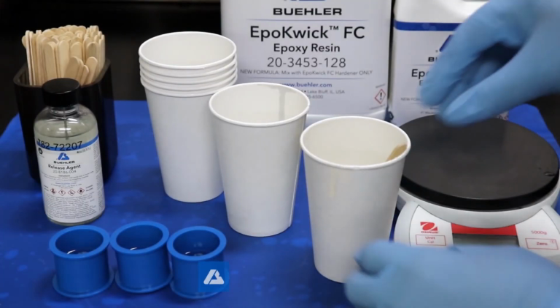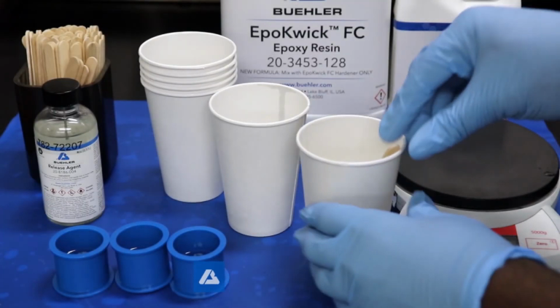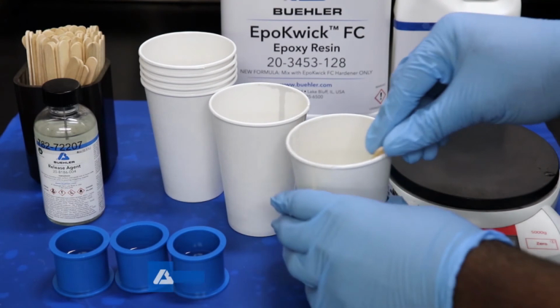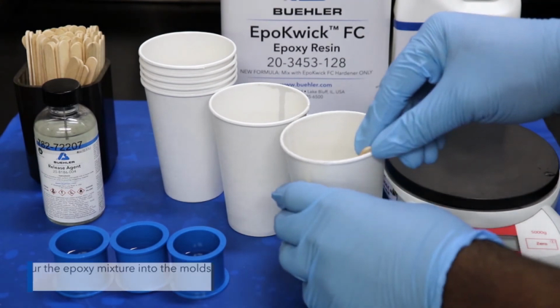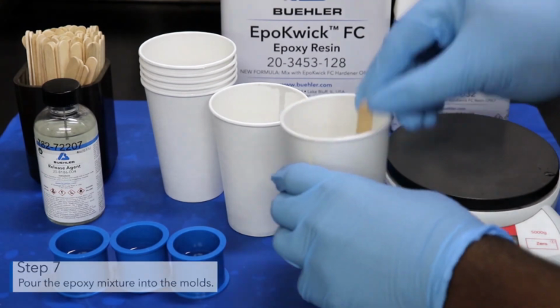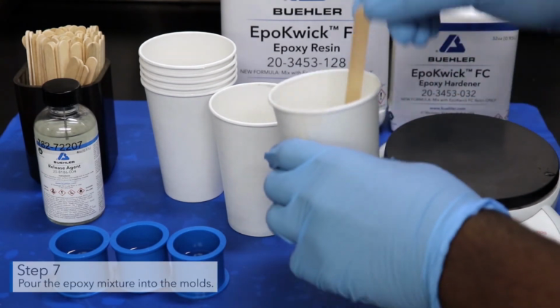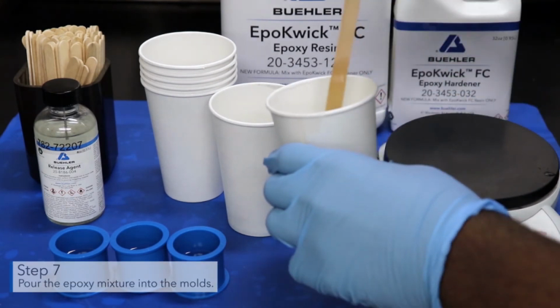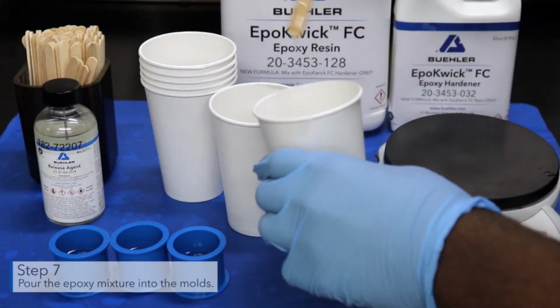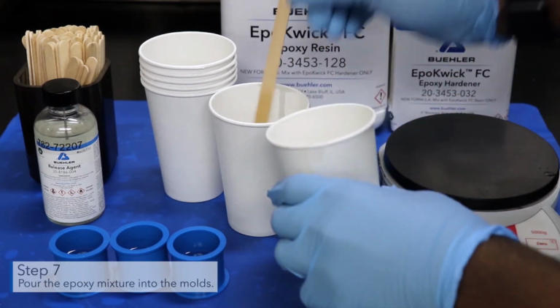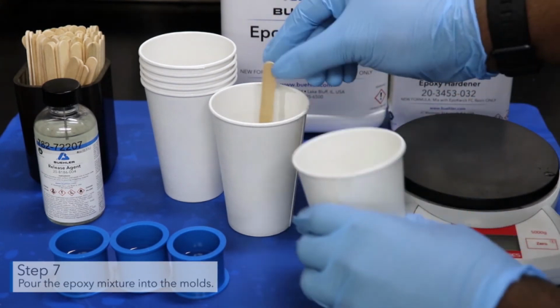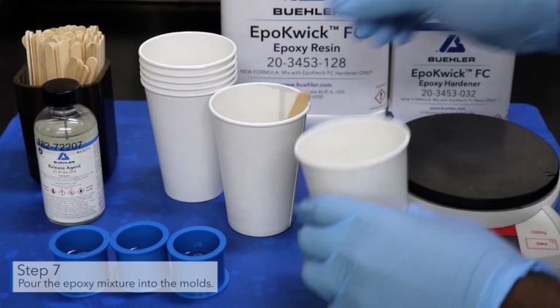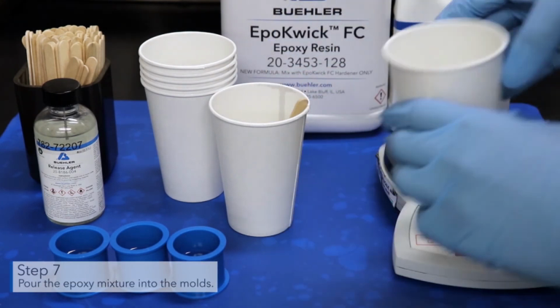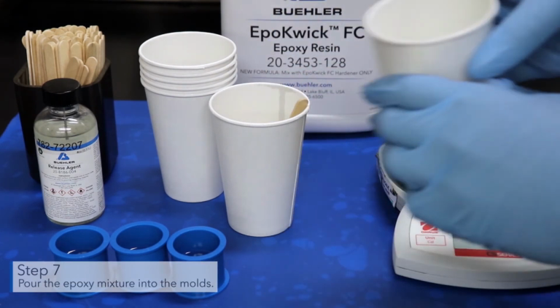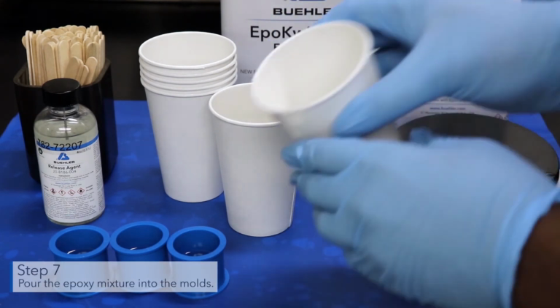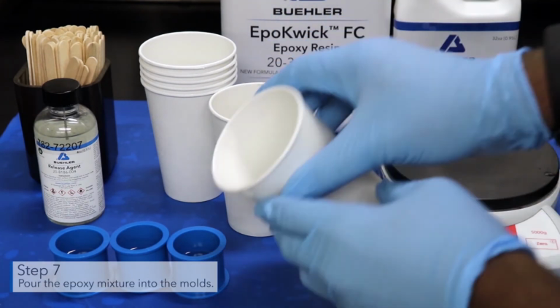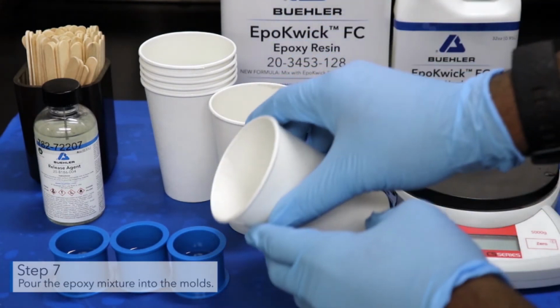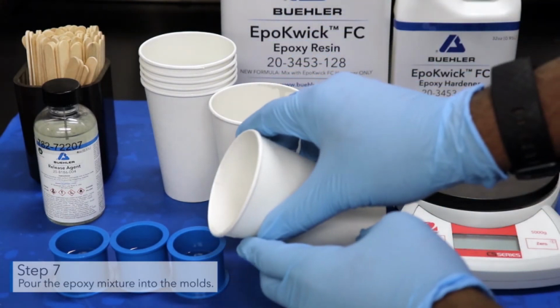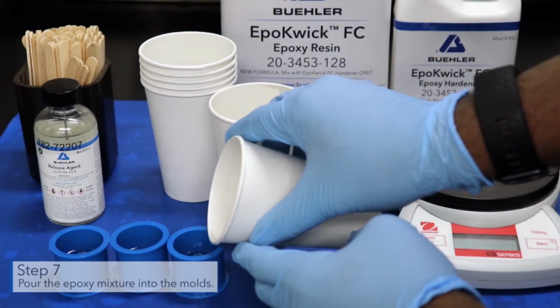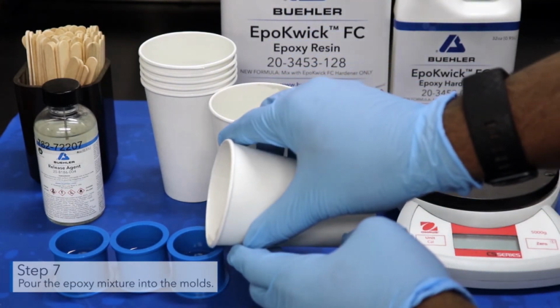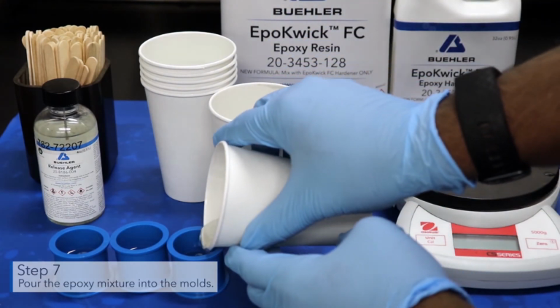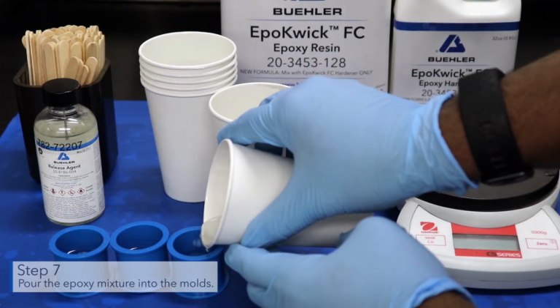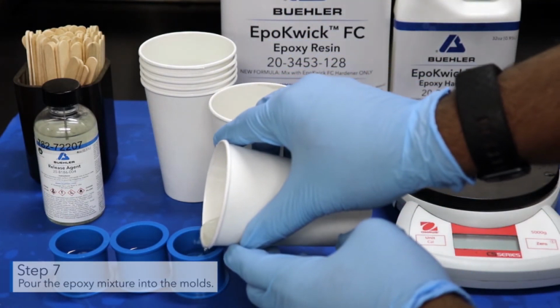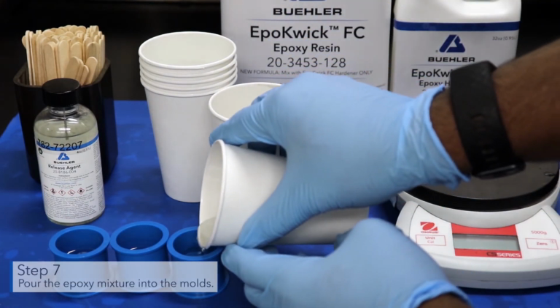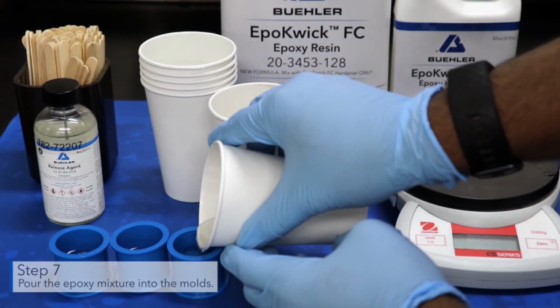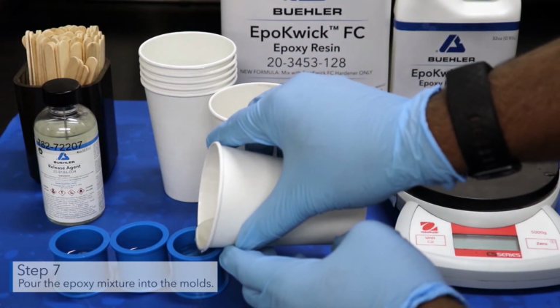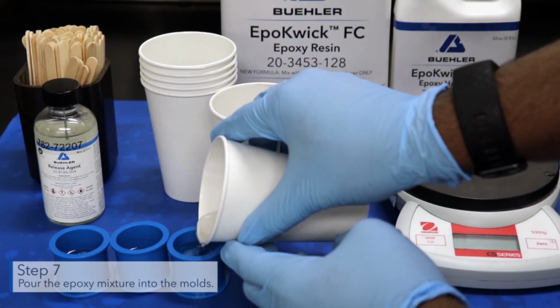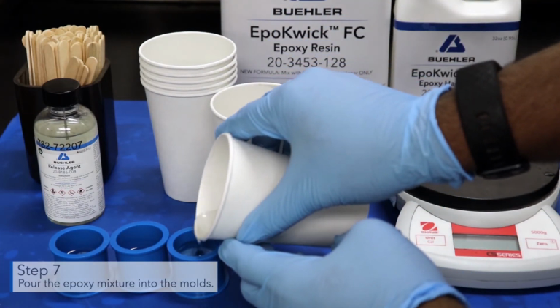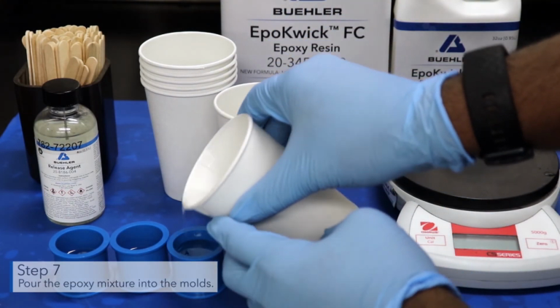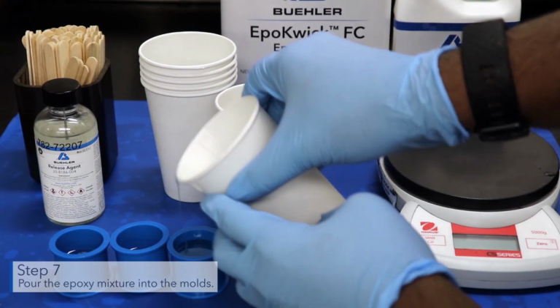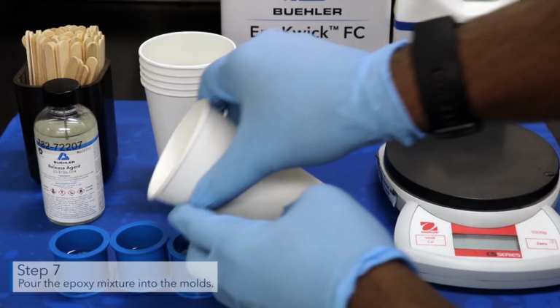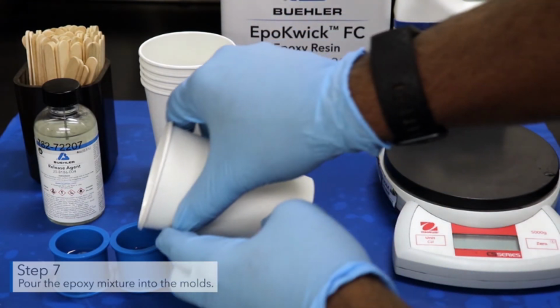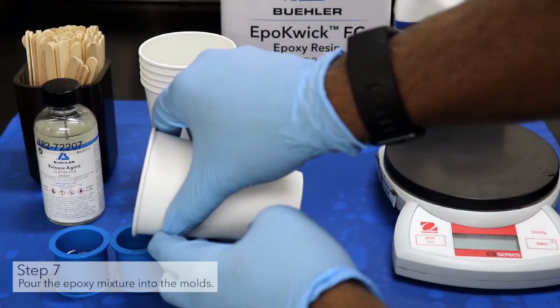Pour the epoxy mixture into the molds. The stir stick can be used to guide the epoxy into the molds.